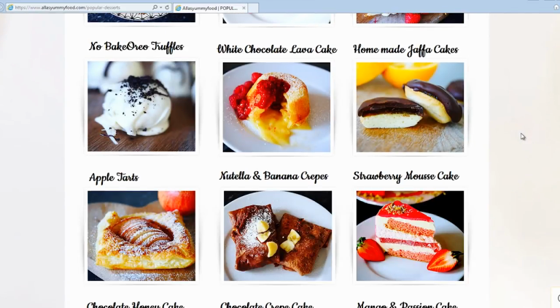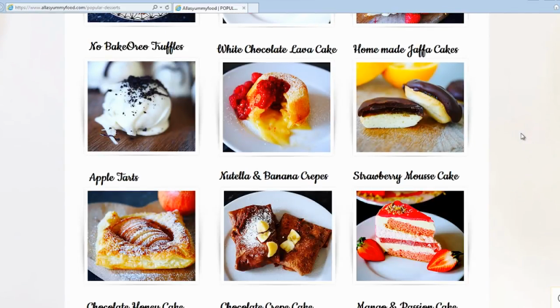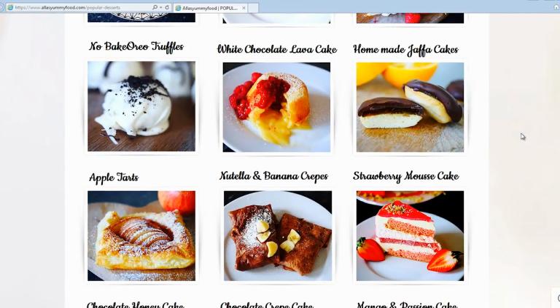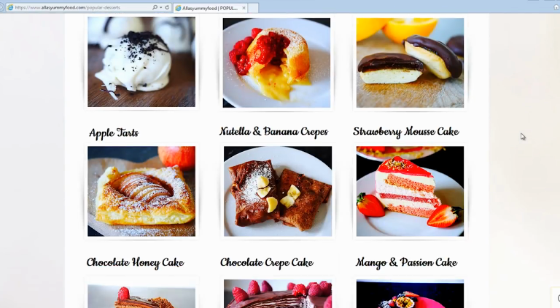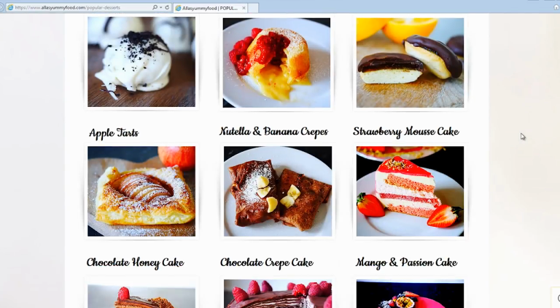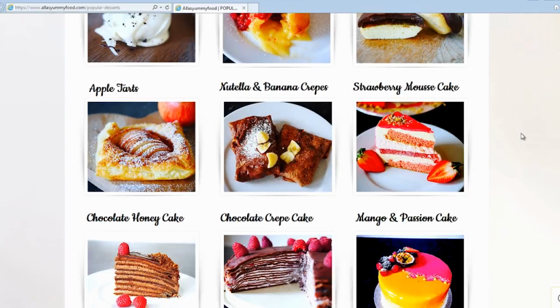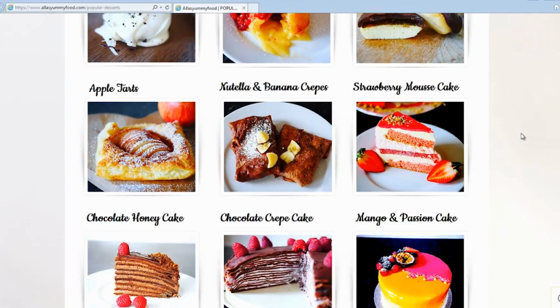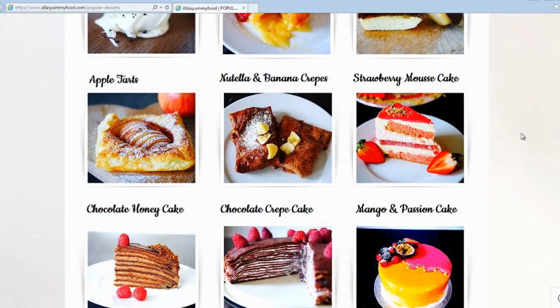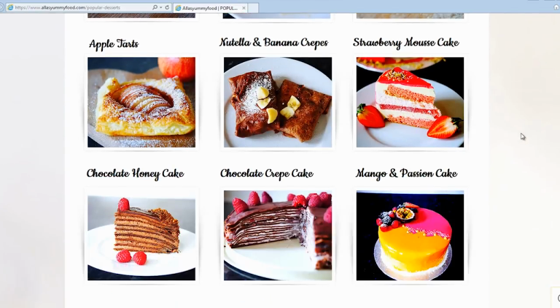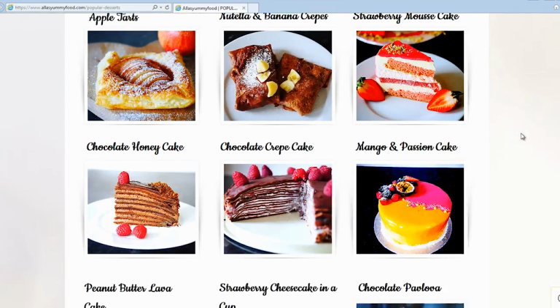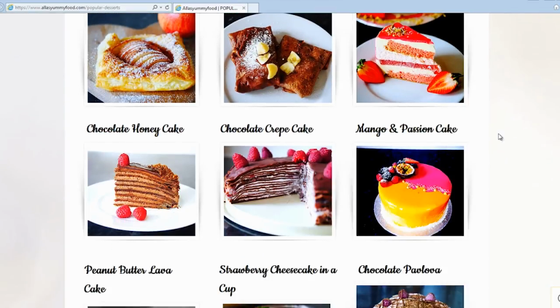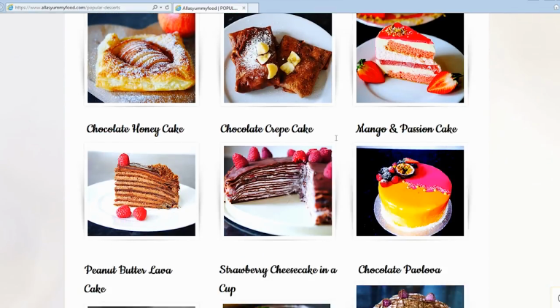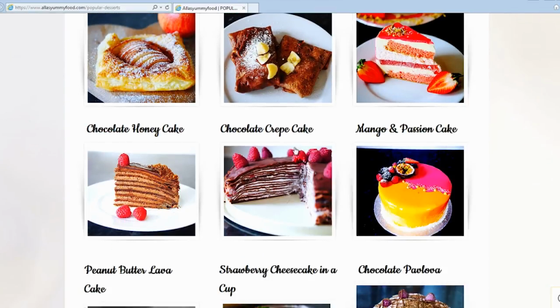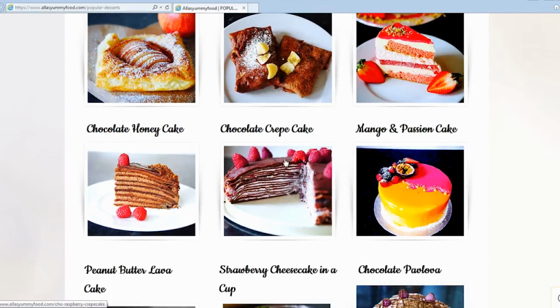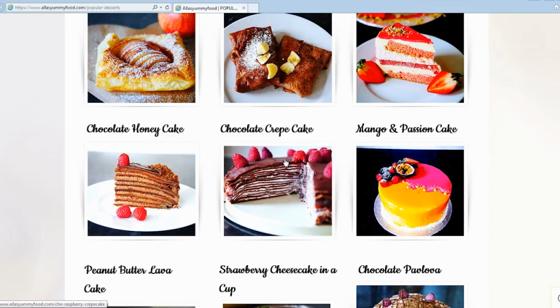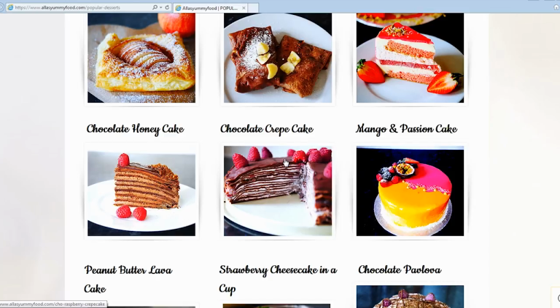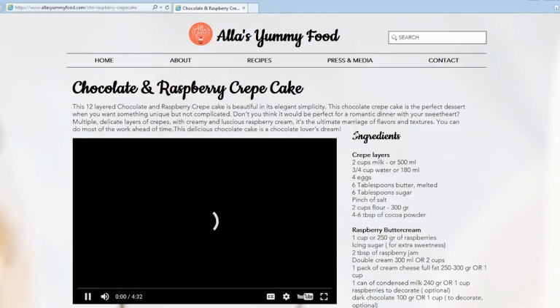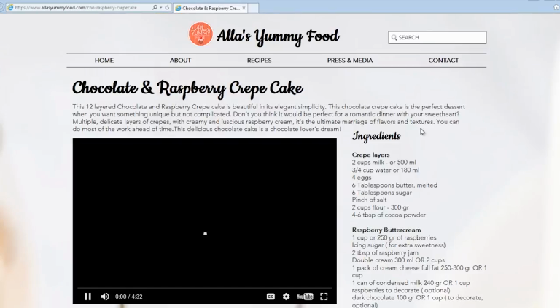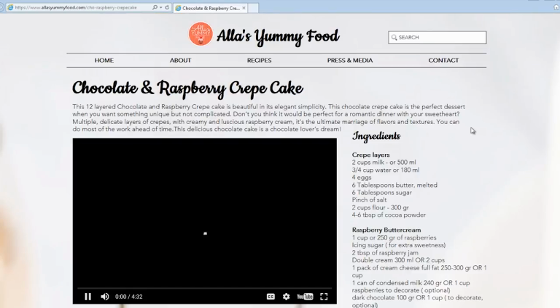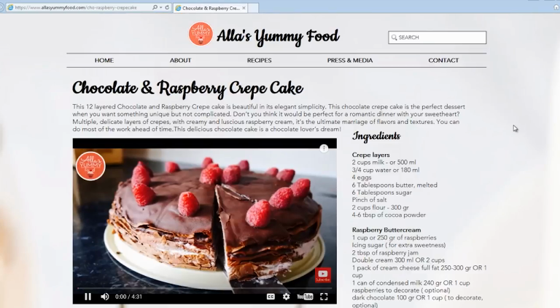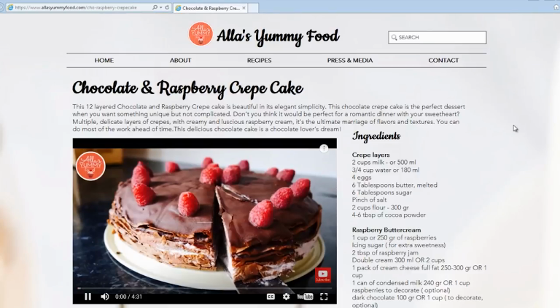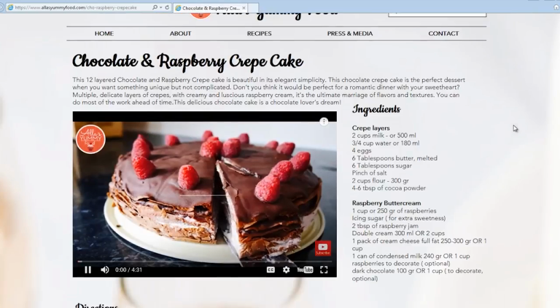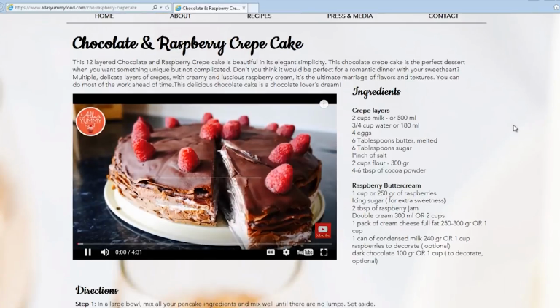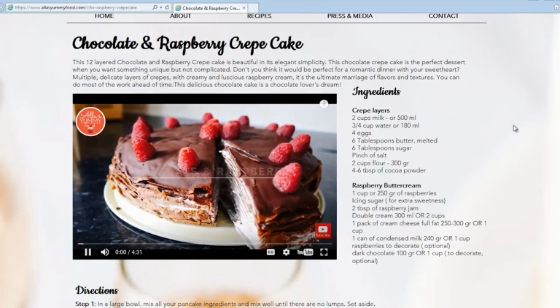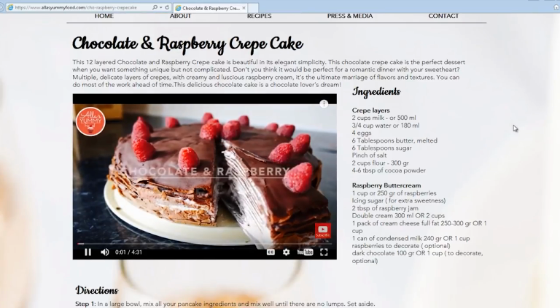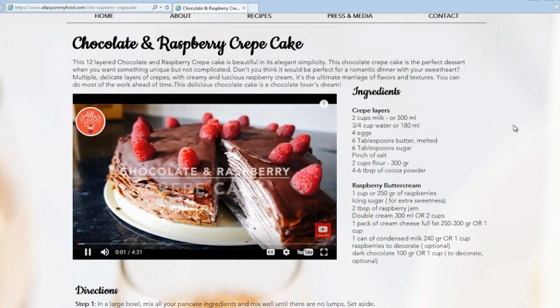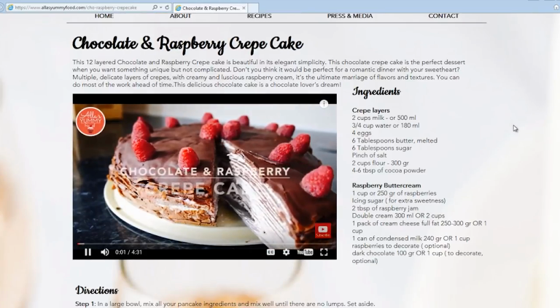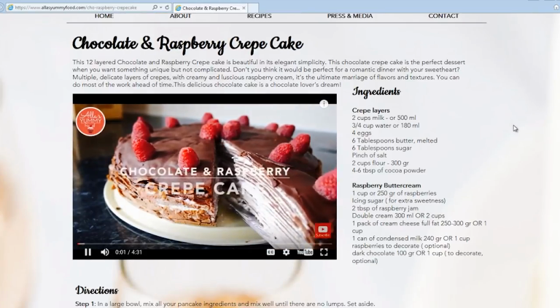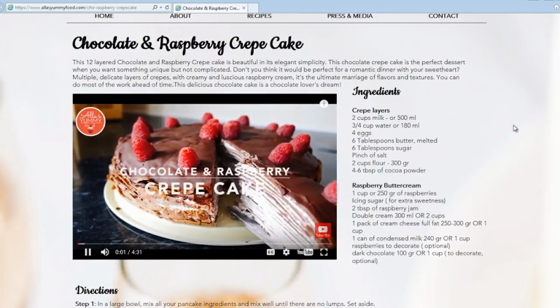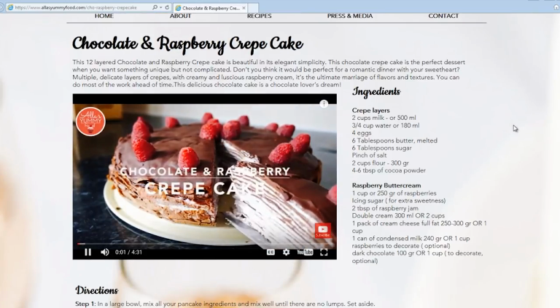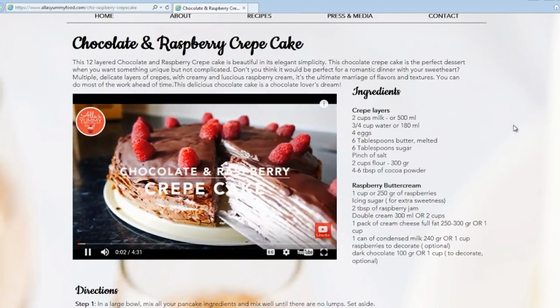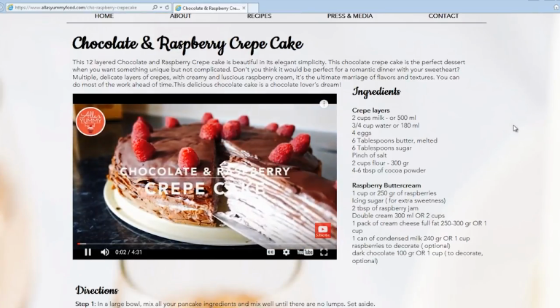You can also find many other recipes — just click on the picture and you will see the full video and instructions.